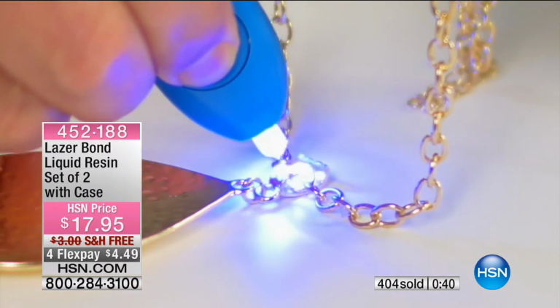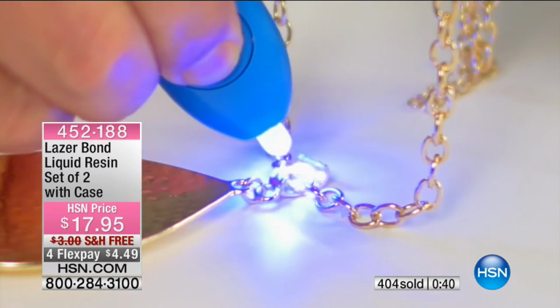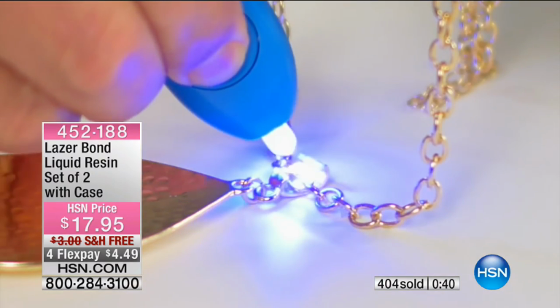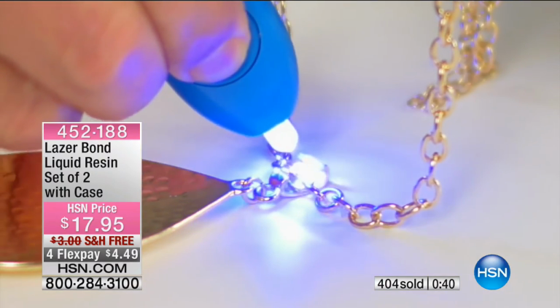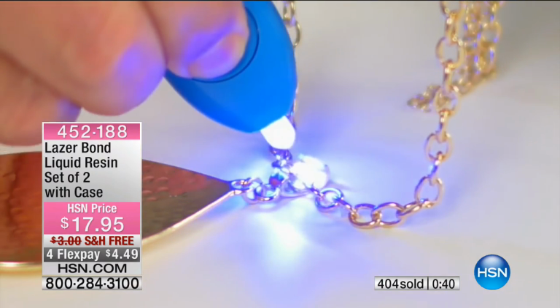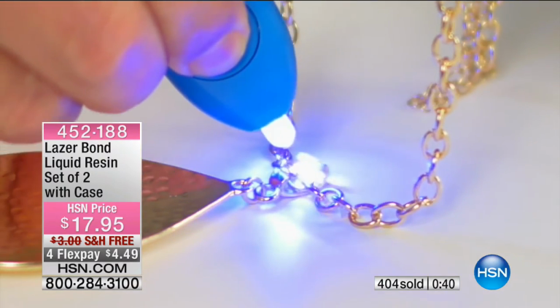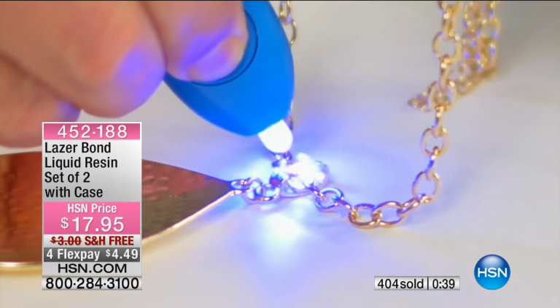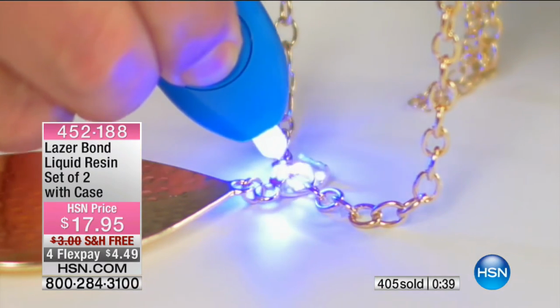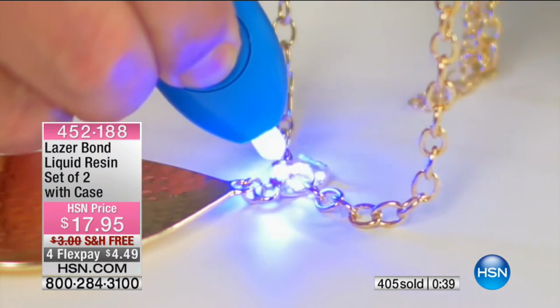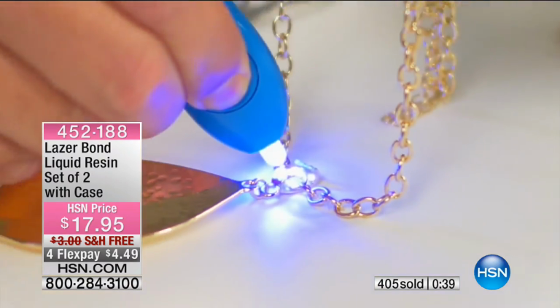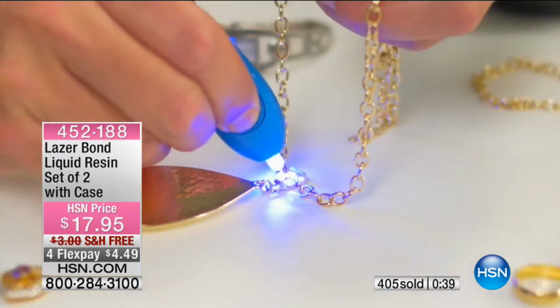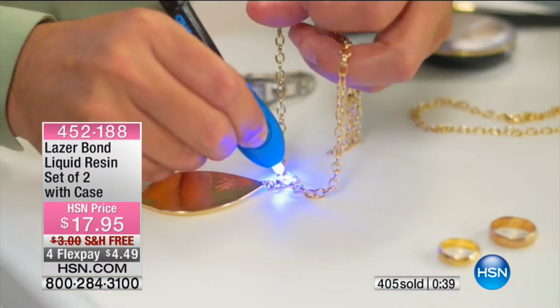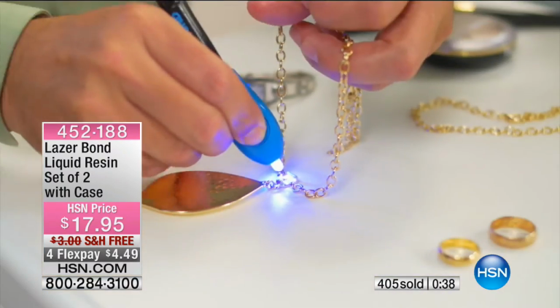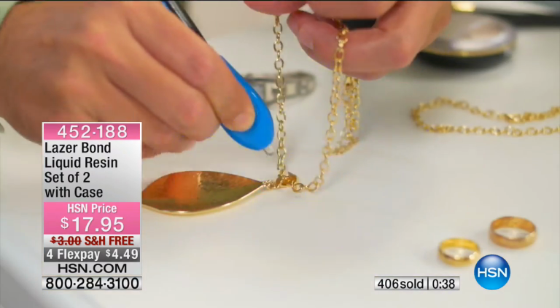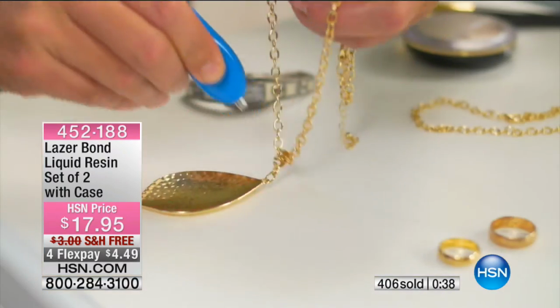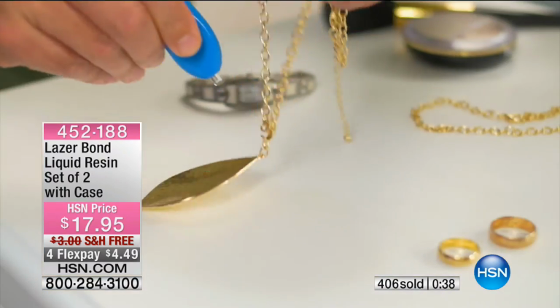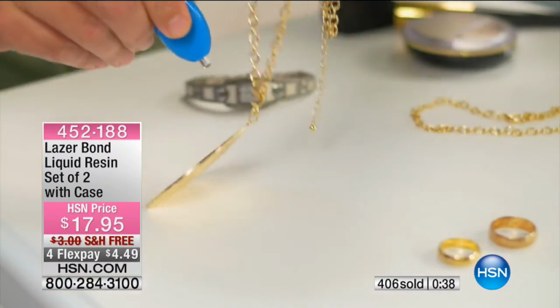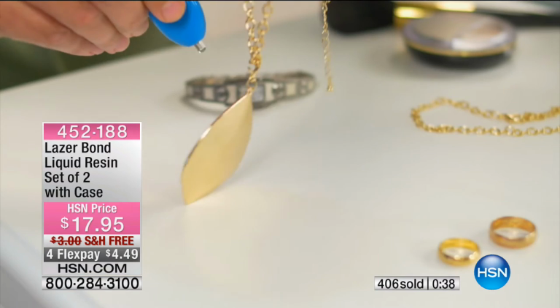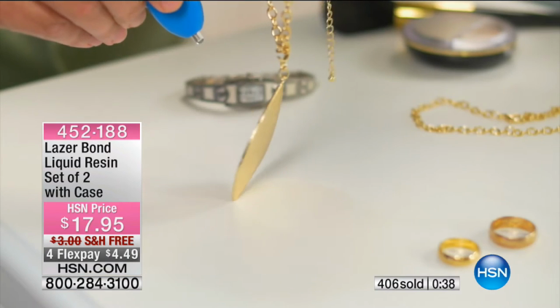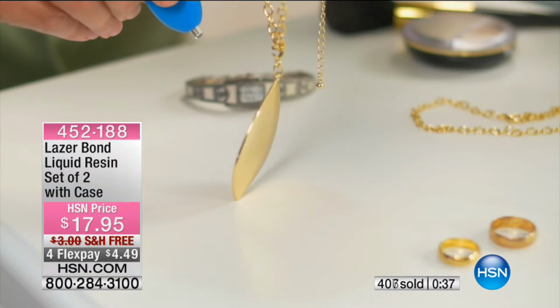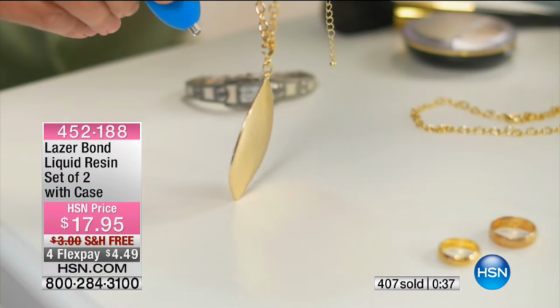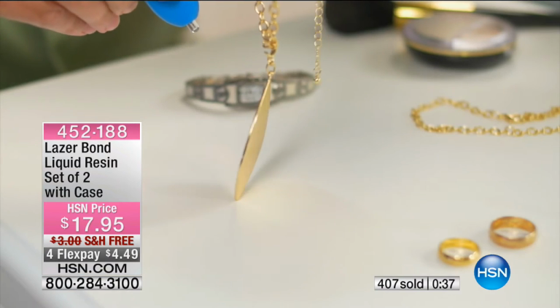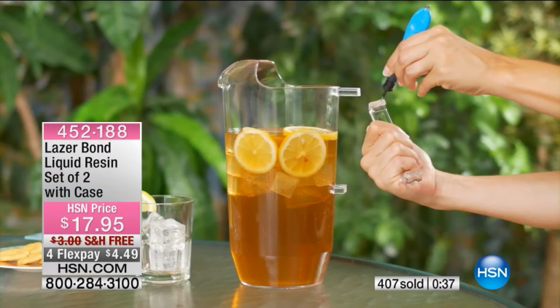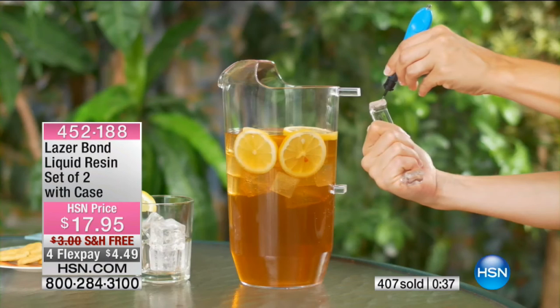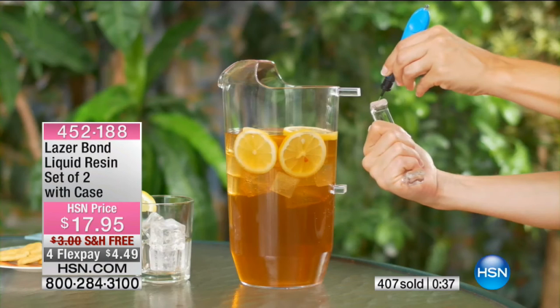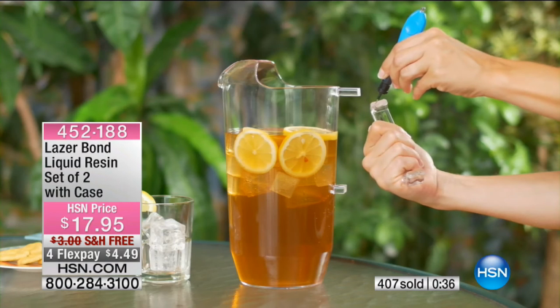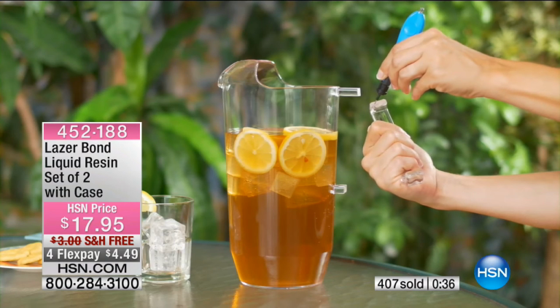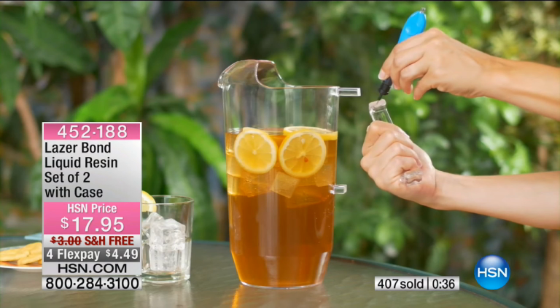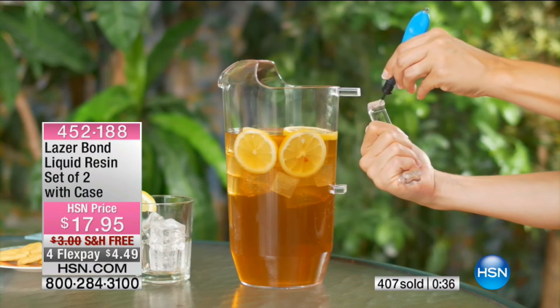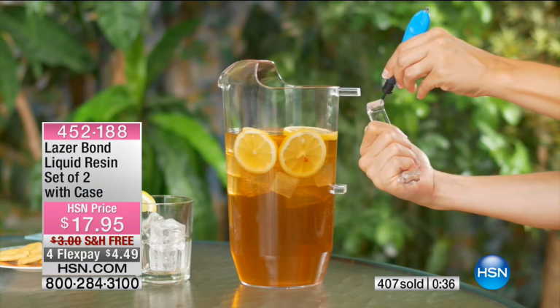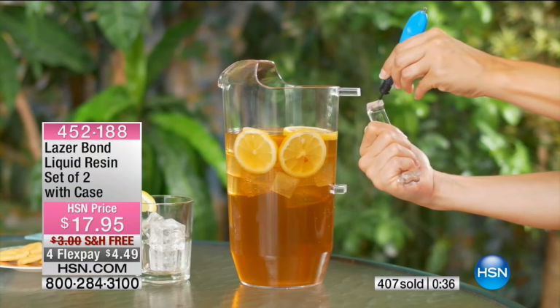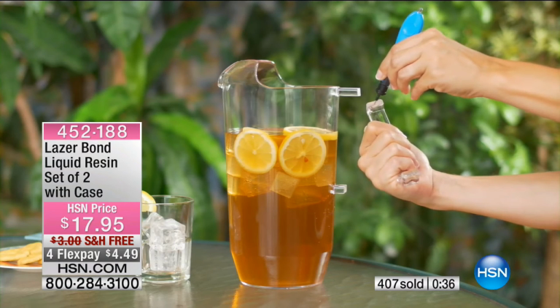Simply classic. Simply essential. Simply perfect for every style. Sometimes the greatest pleasures are the simplest ones of all. Watch Concierge Collection today only on HSN.